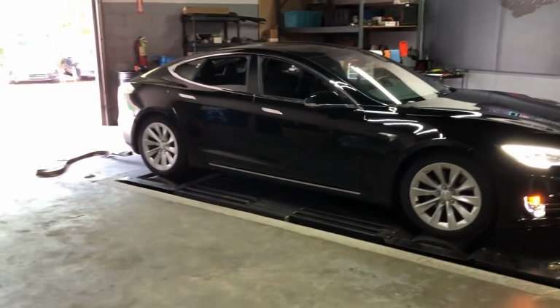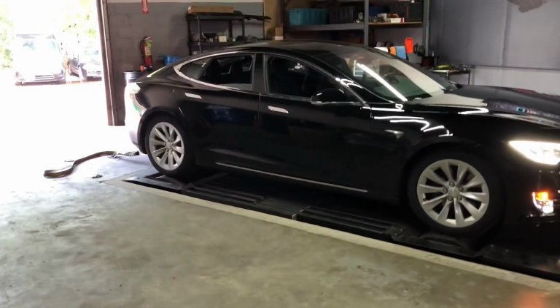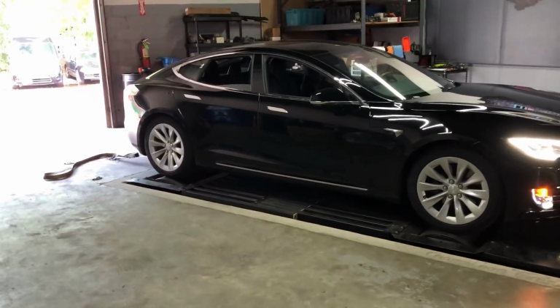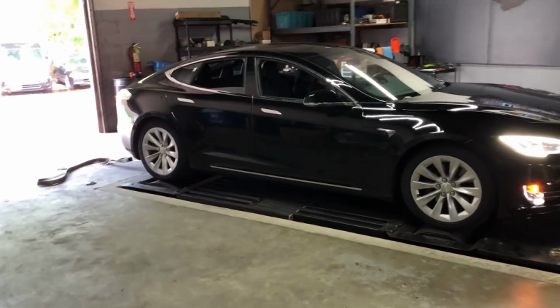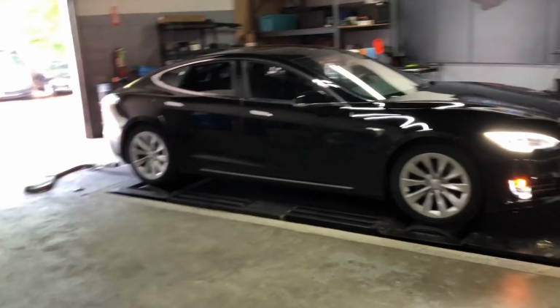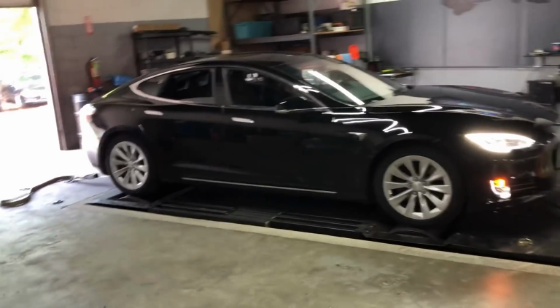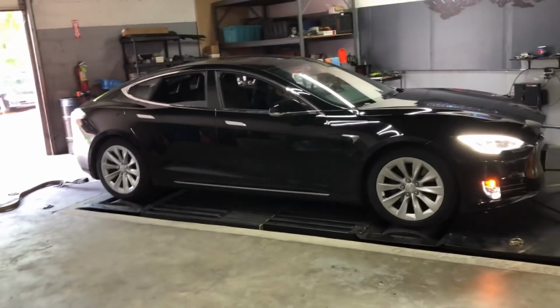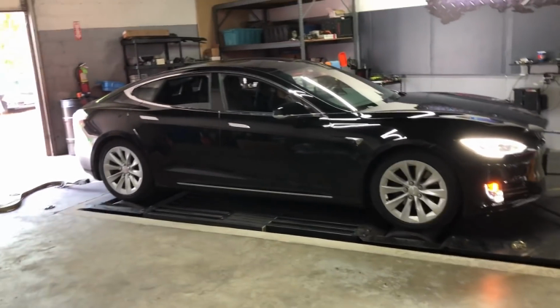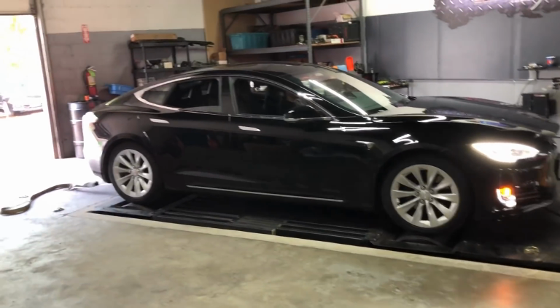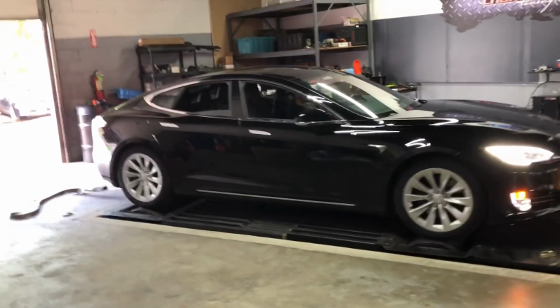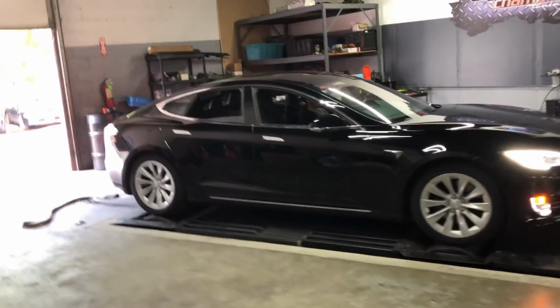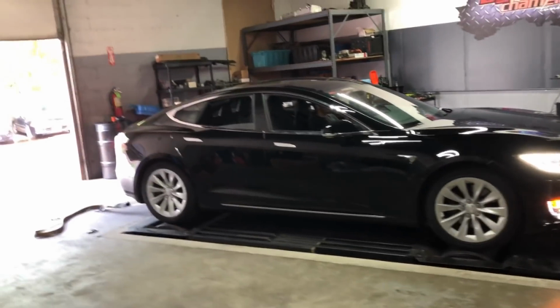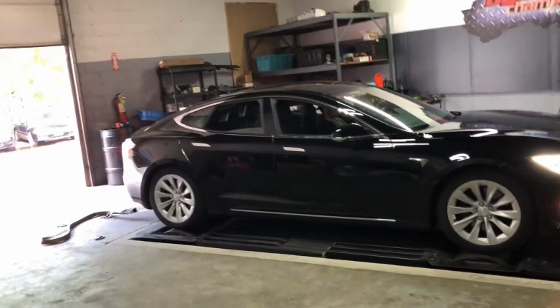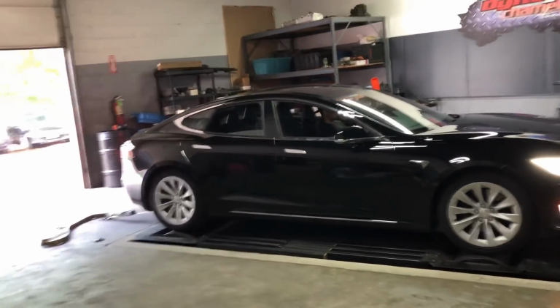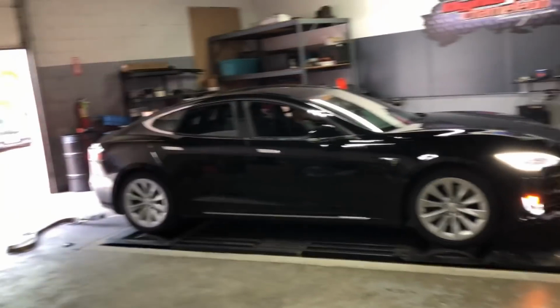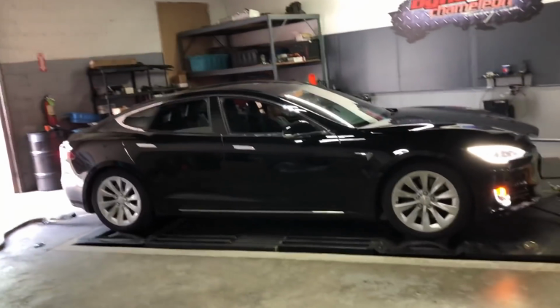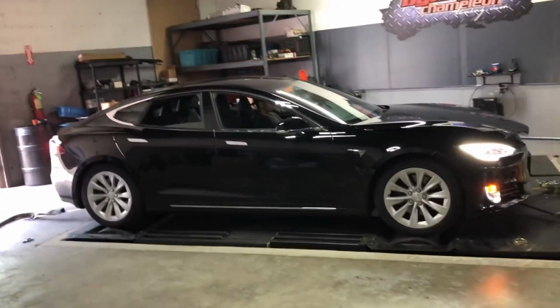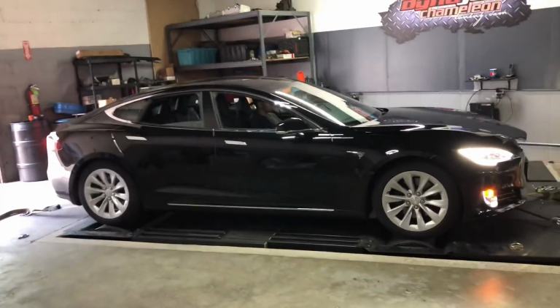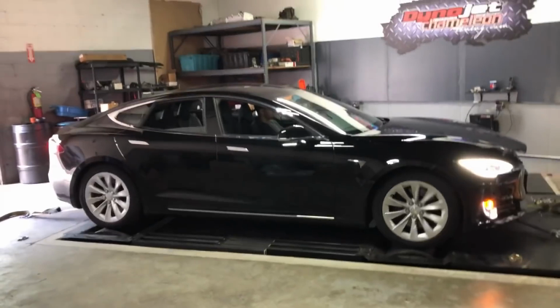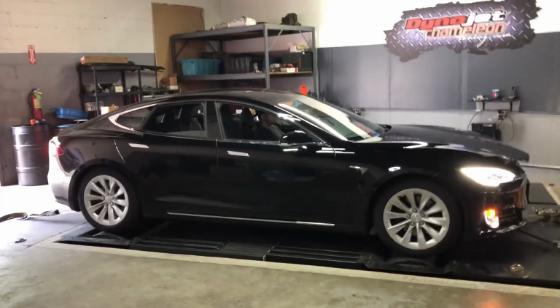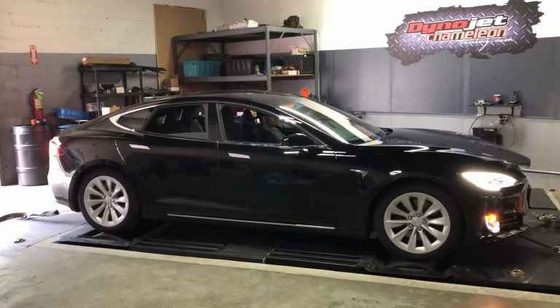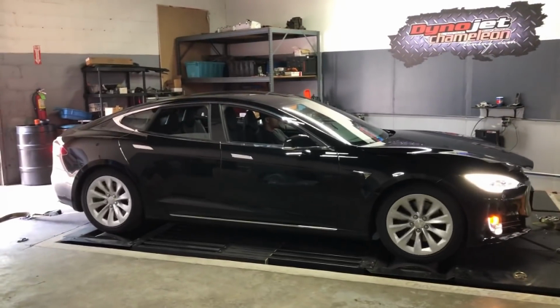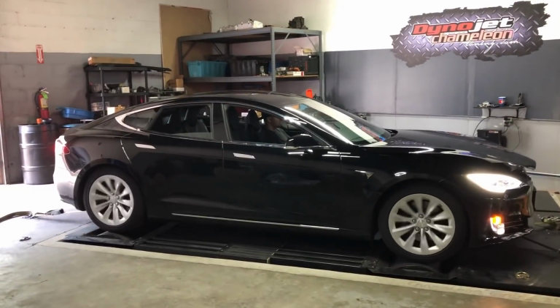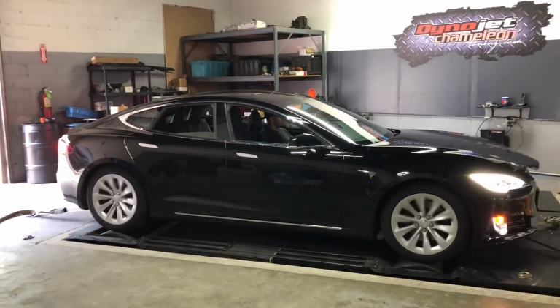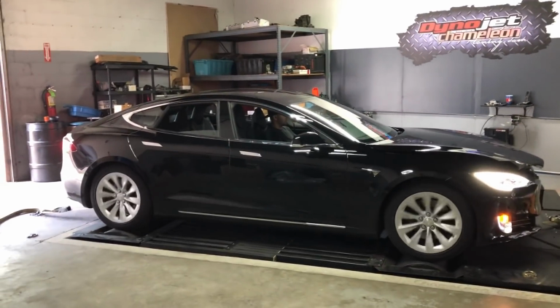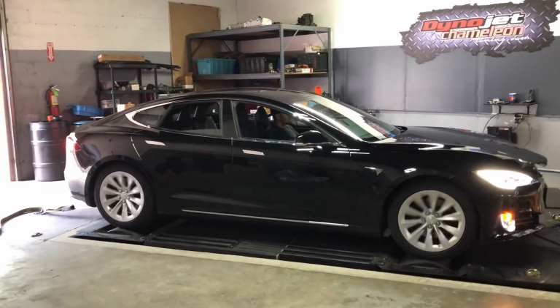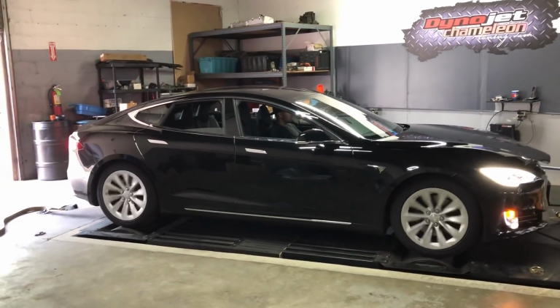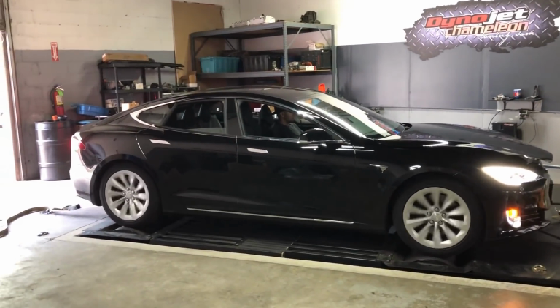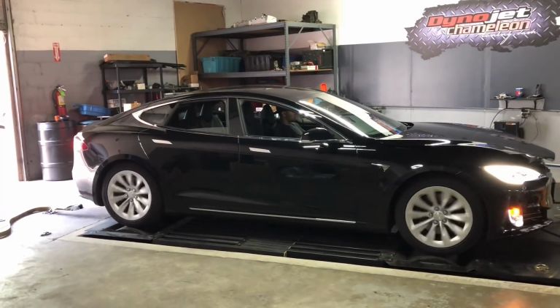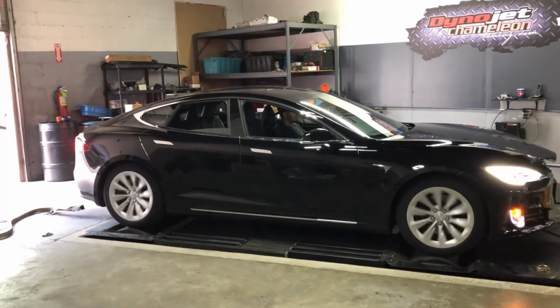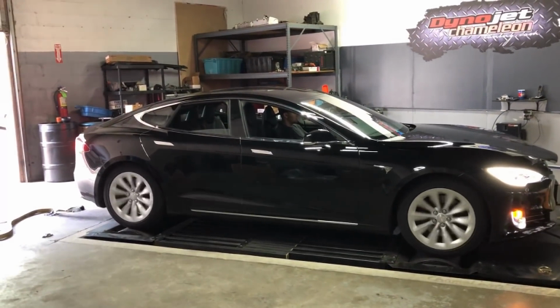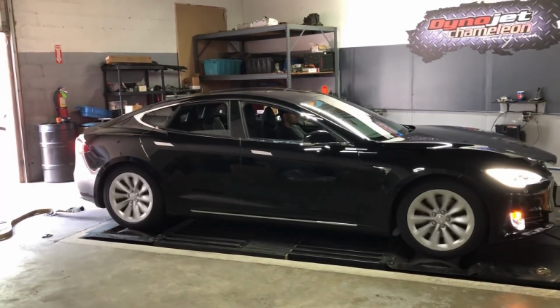75D on a non-linked dyno. I have no idea what's going to happen.